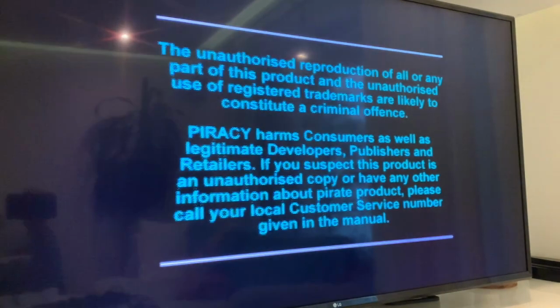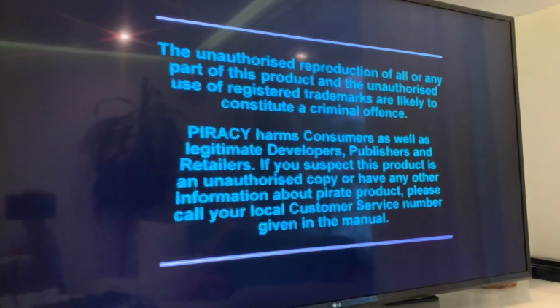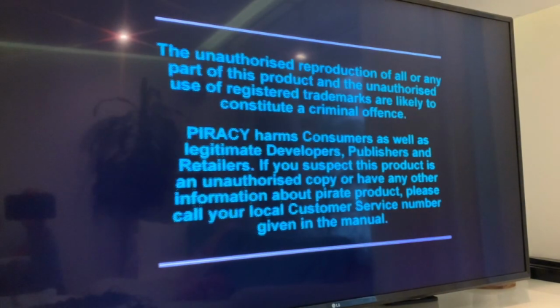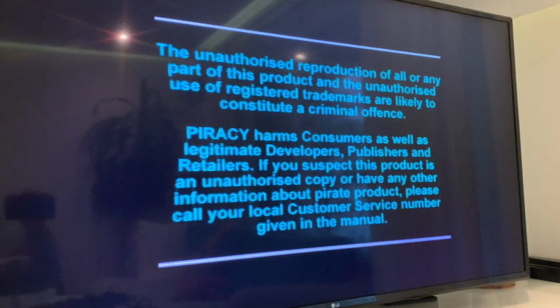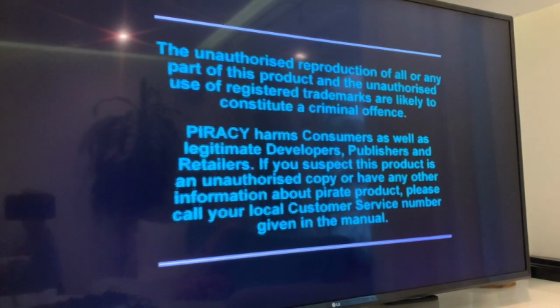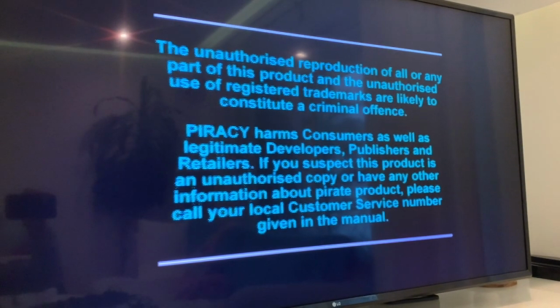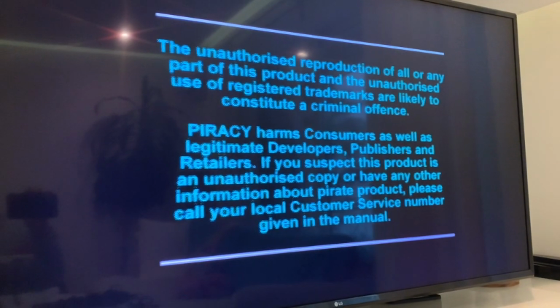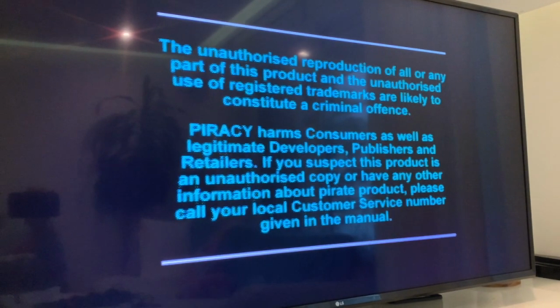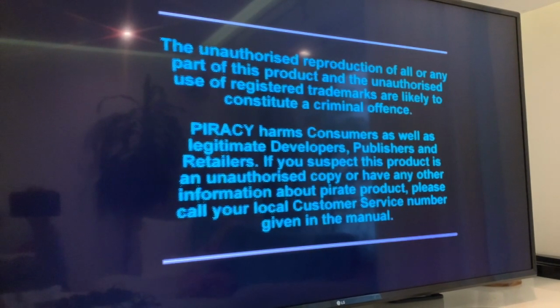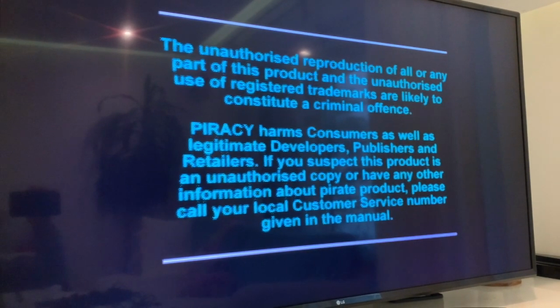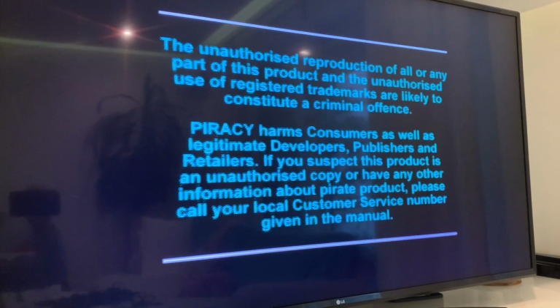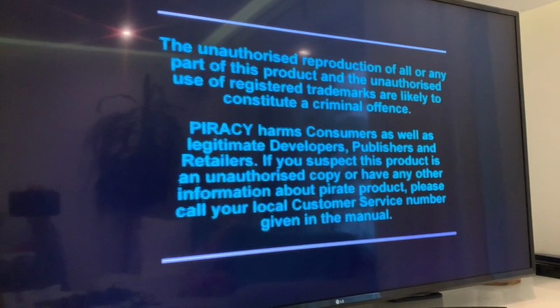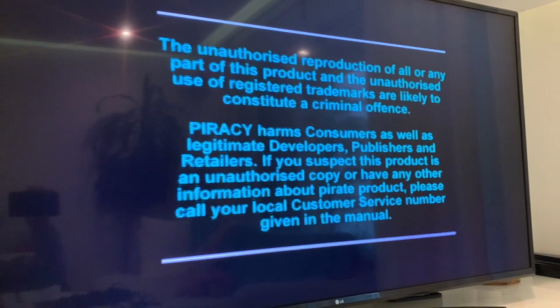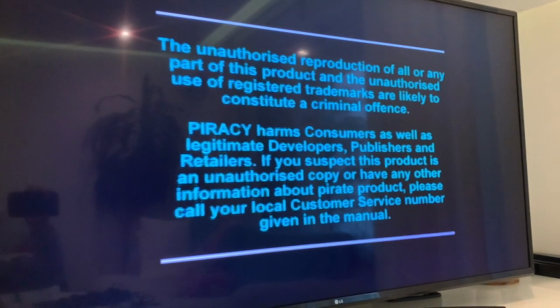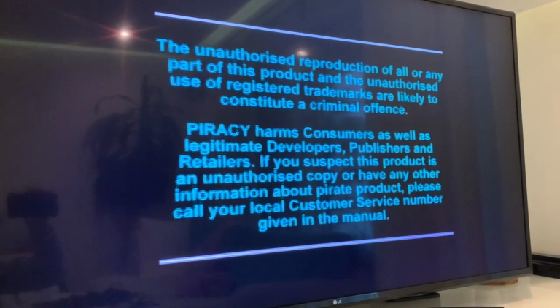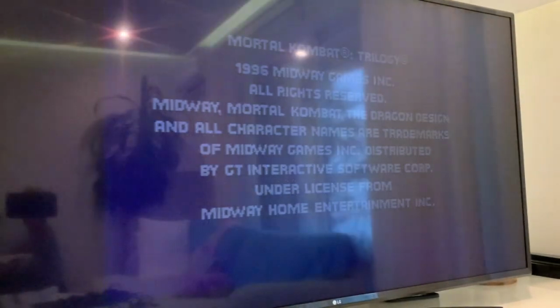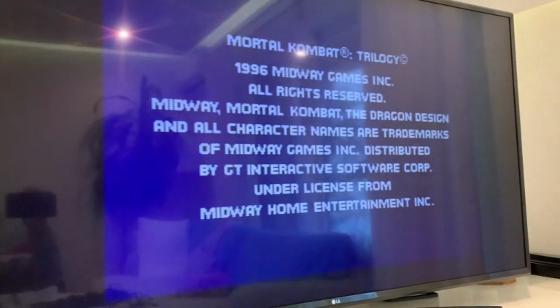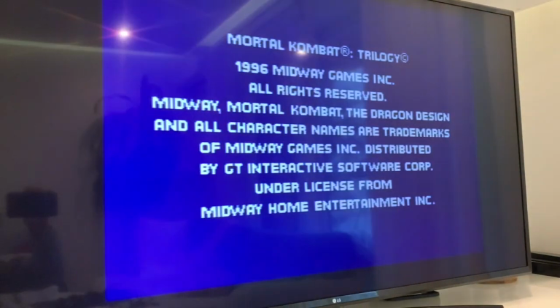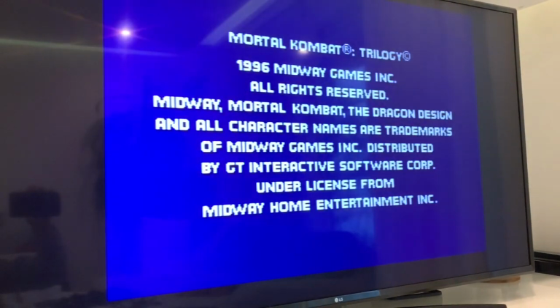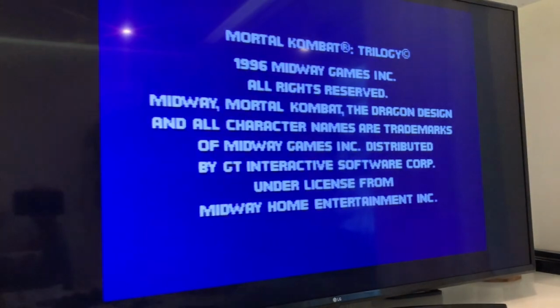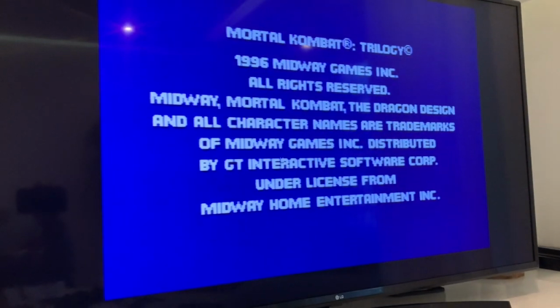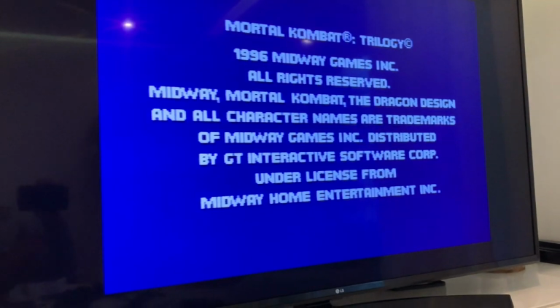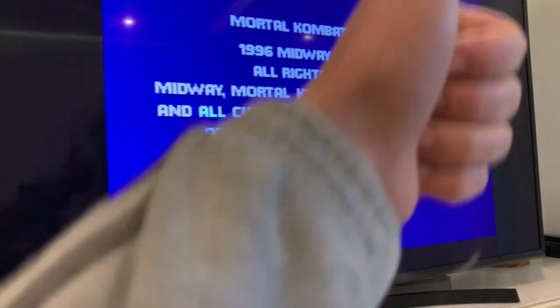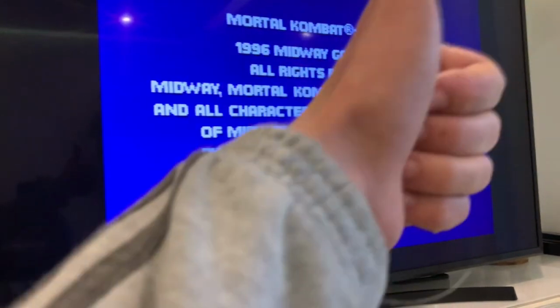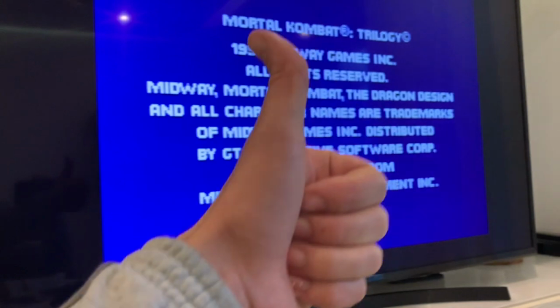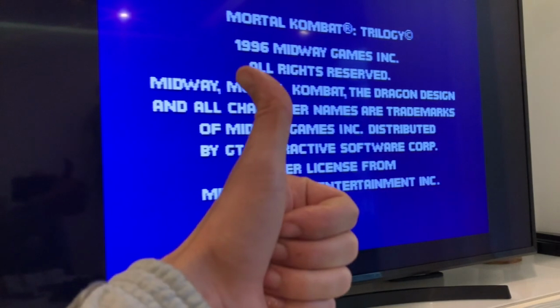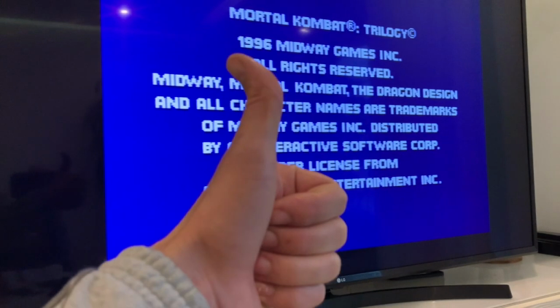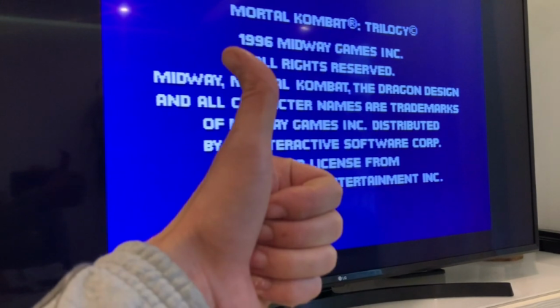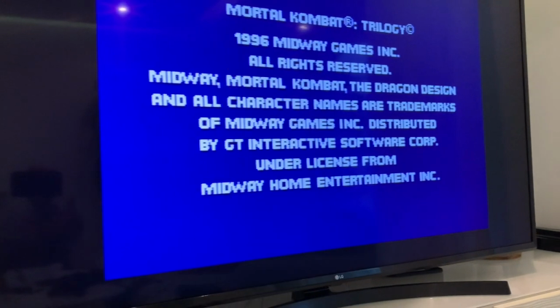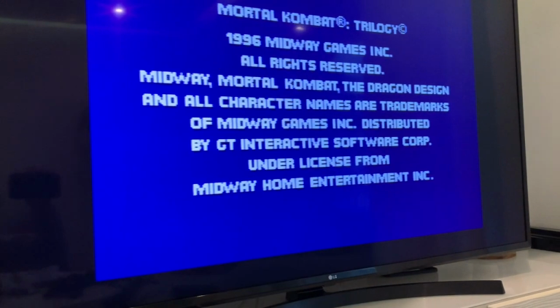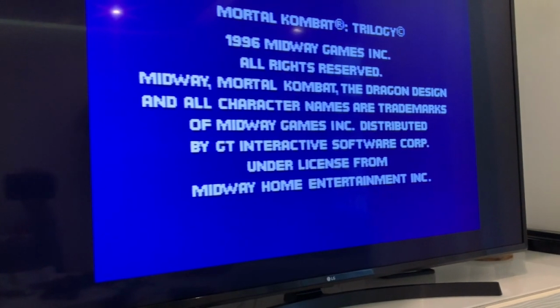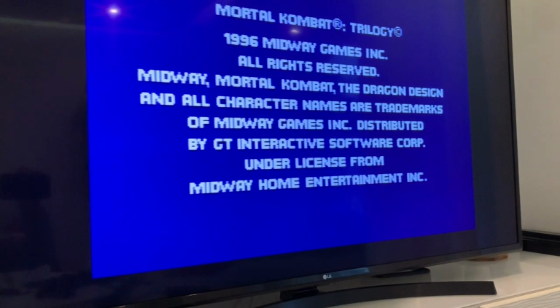And there we go — it worked! If you liked the video, leave a like, subscribe to the channel, and I'll see you on the next video.